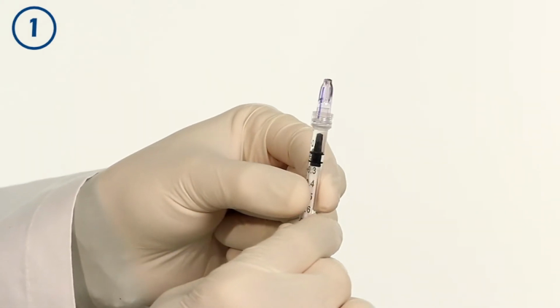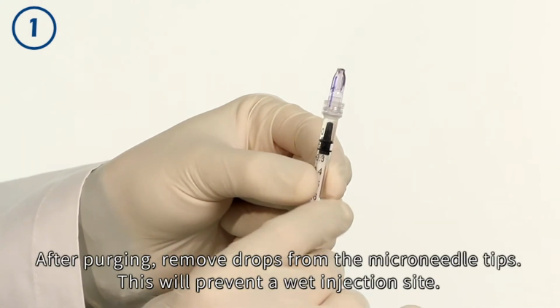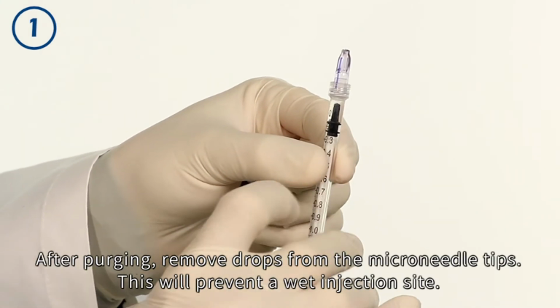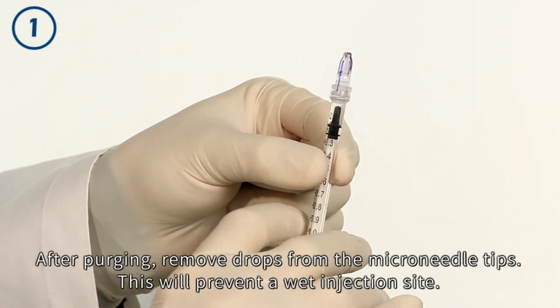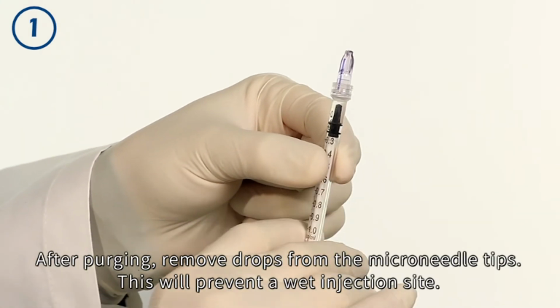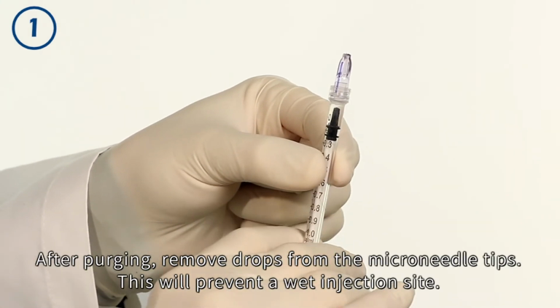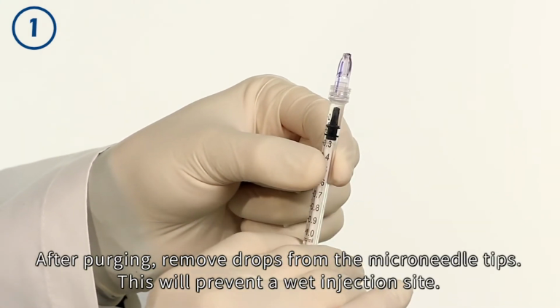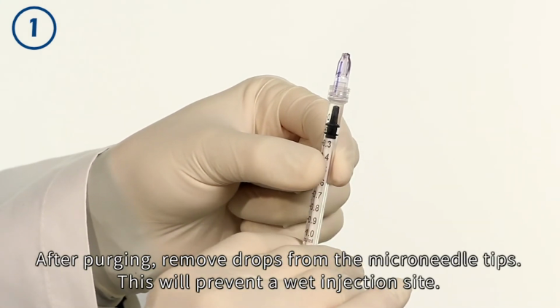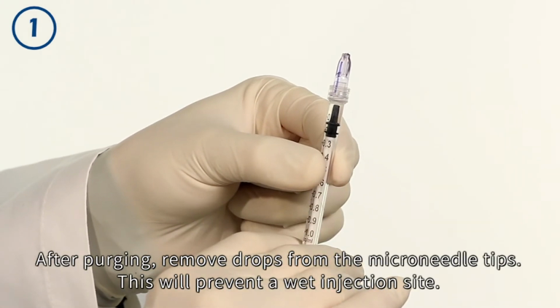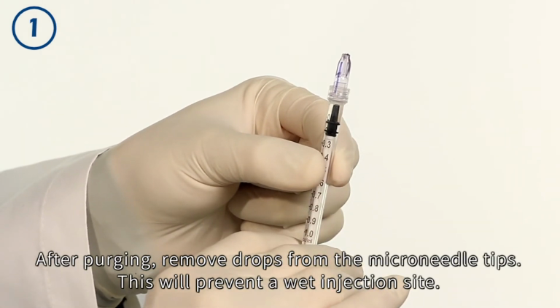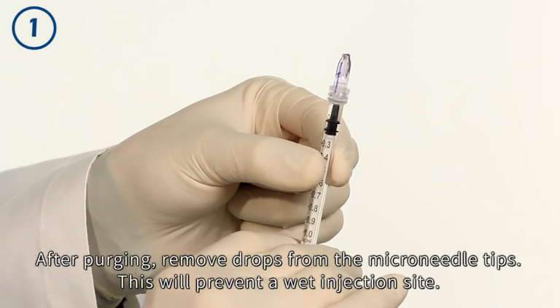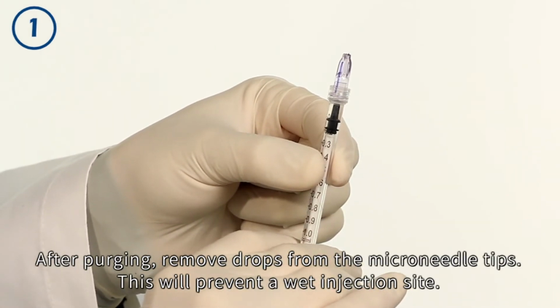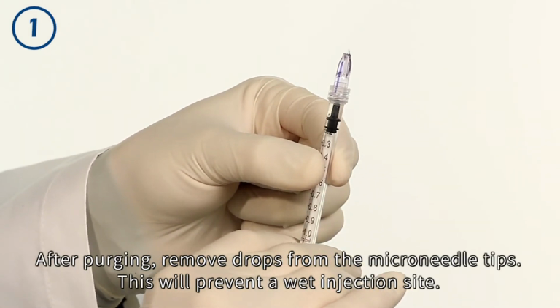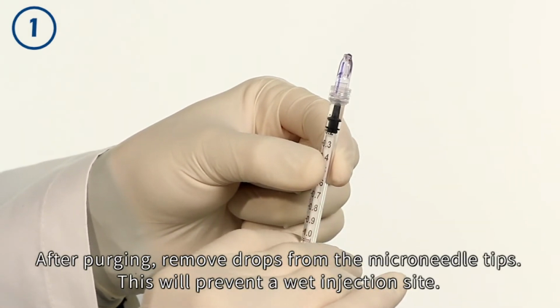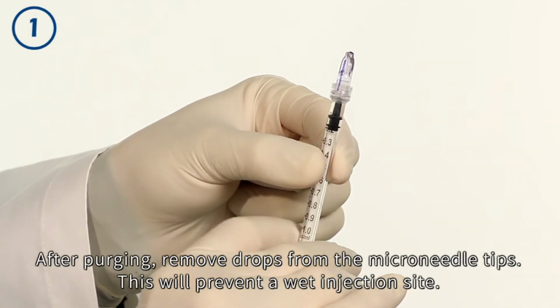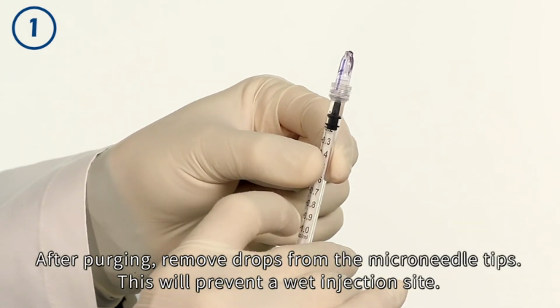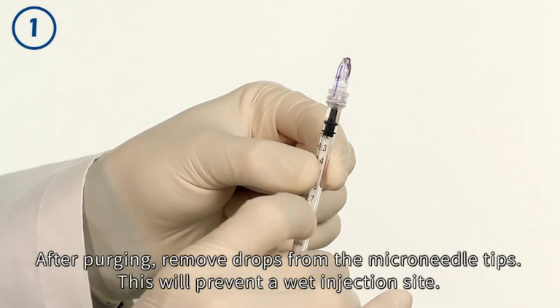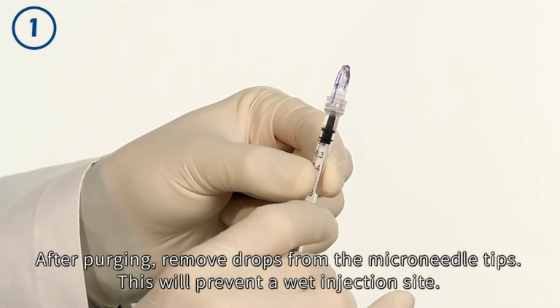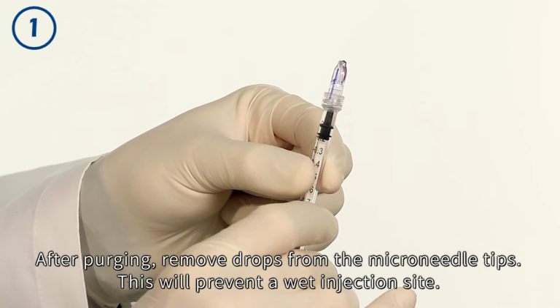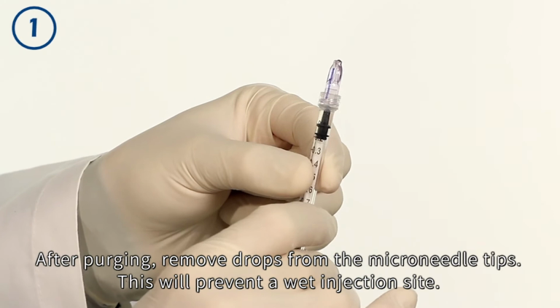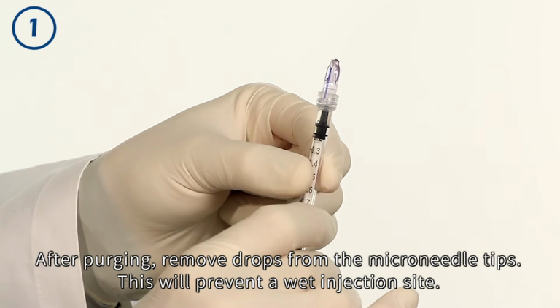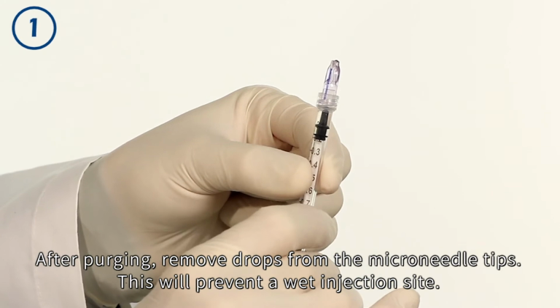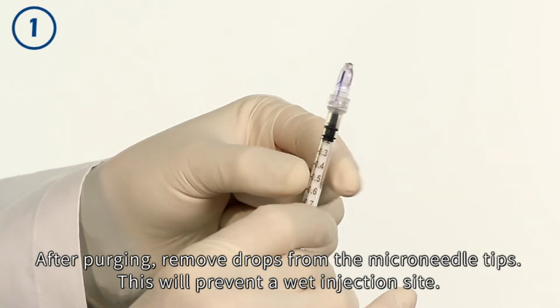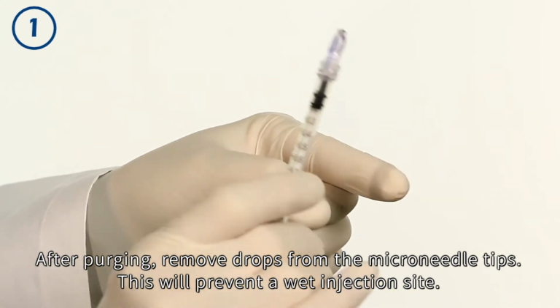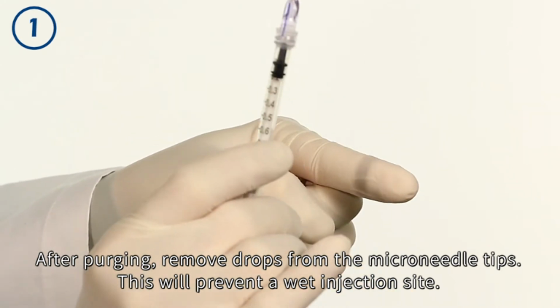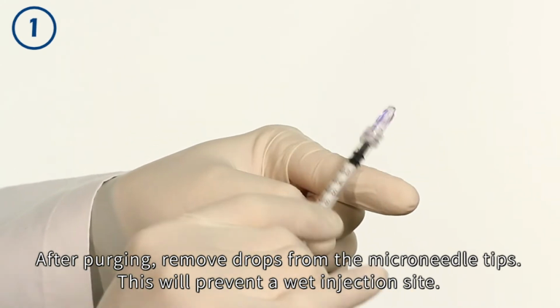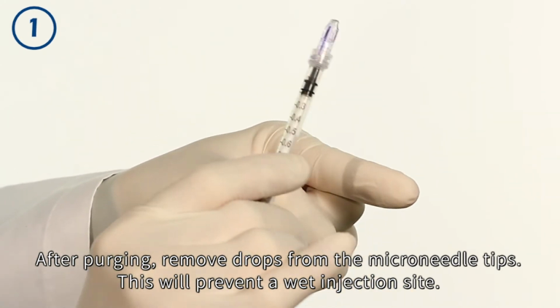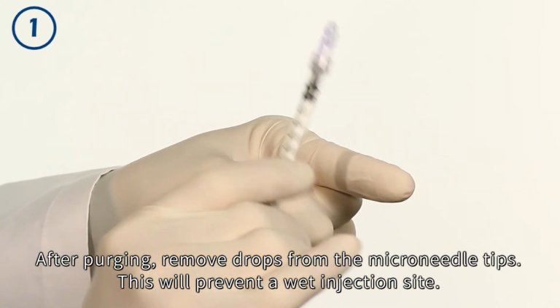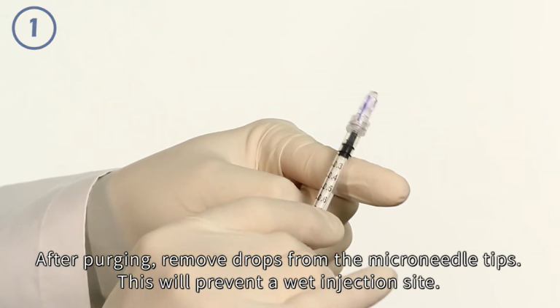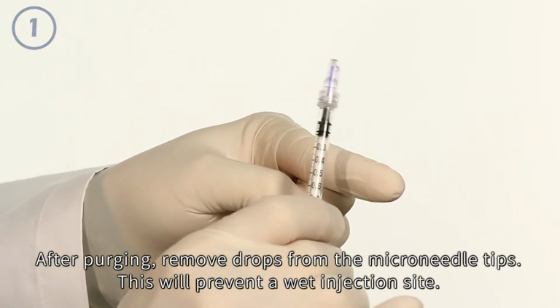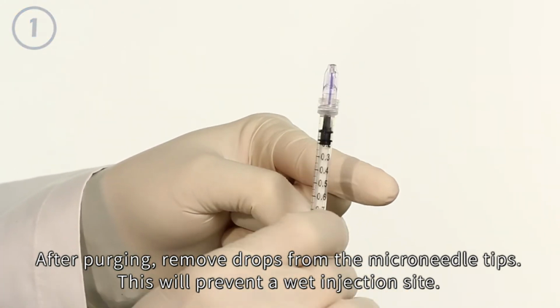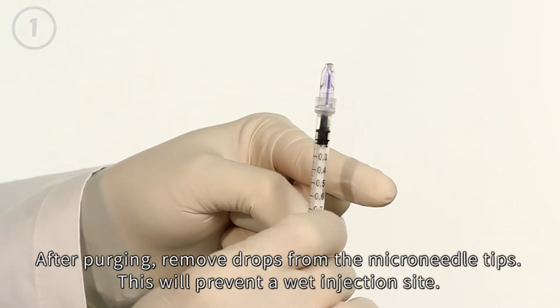After purging, remove drops from the microneedle tips. This will prevent a wet injection site.